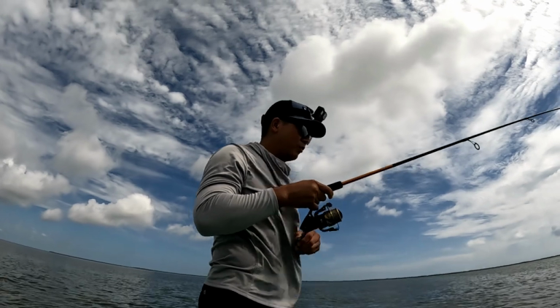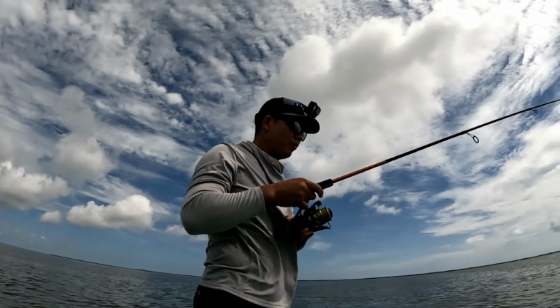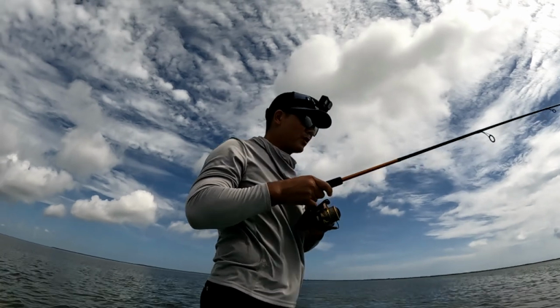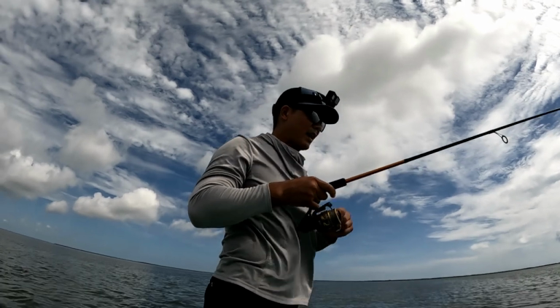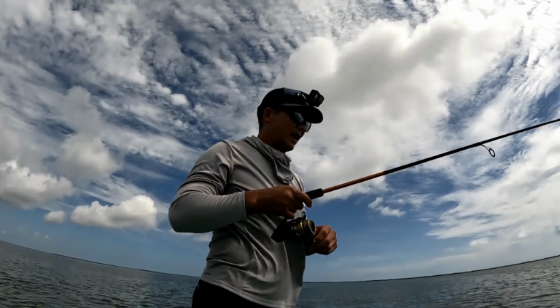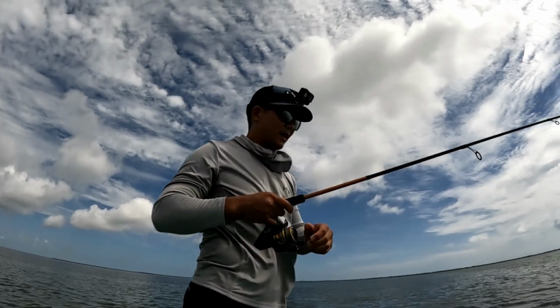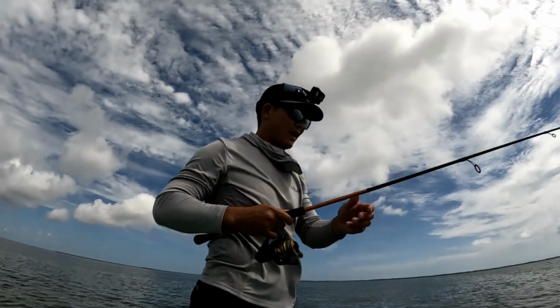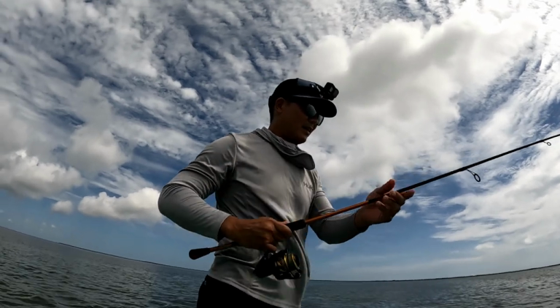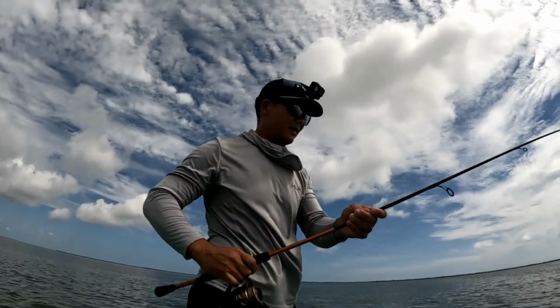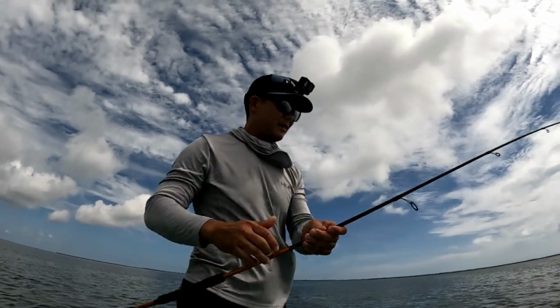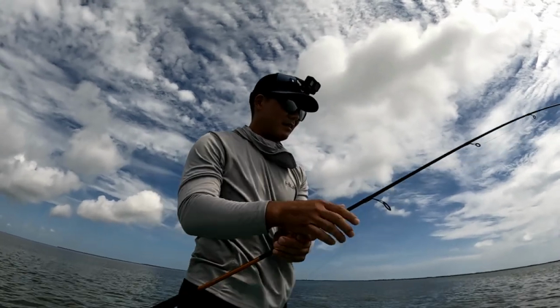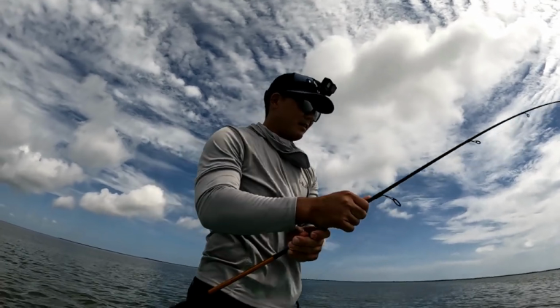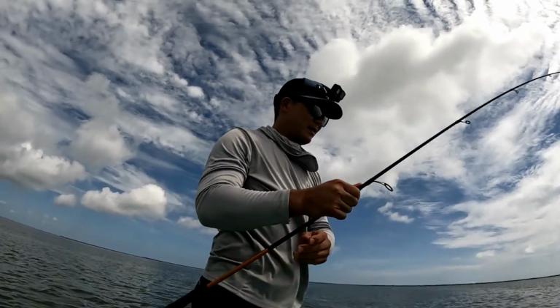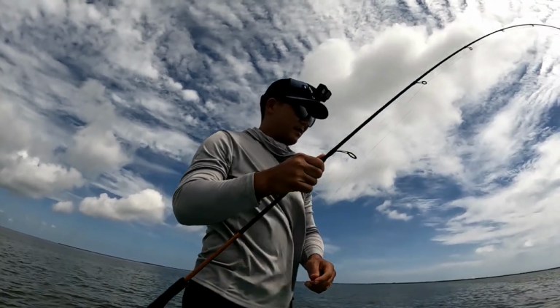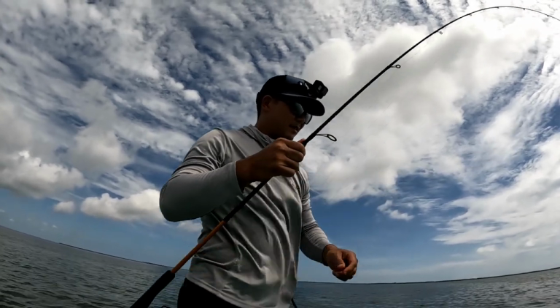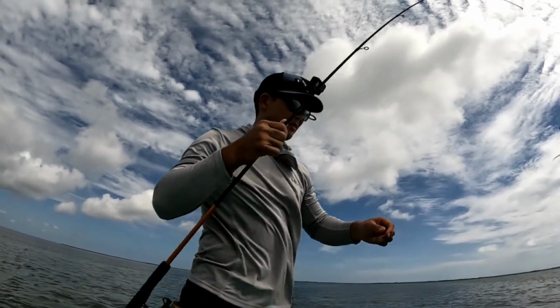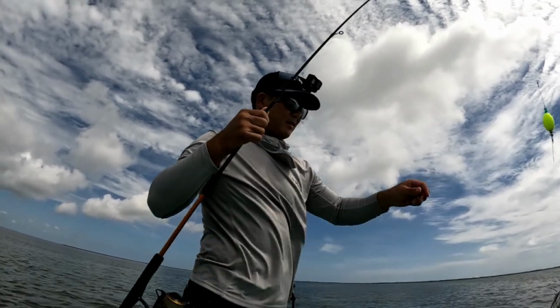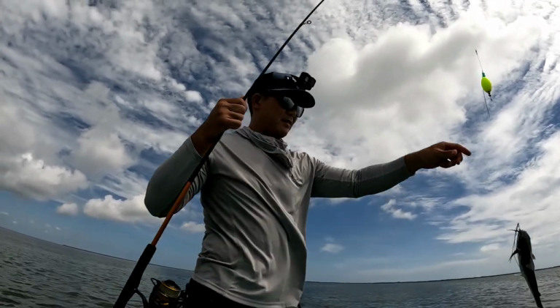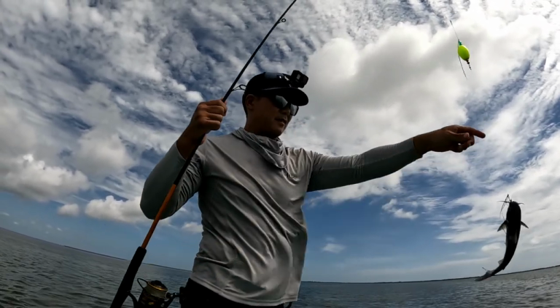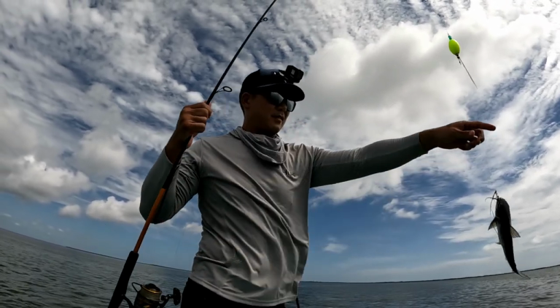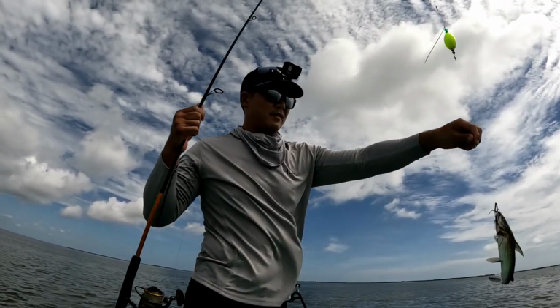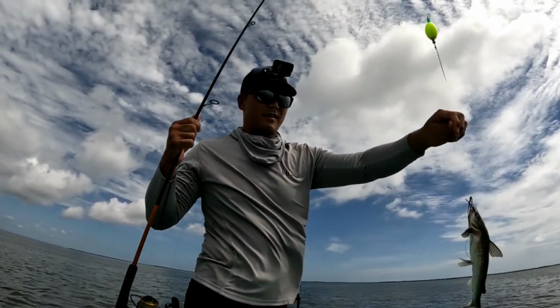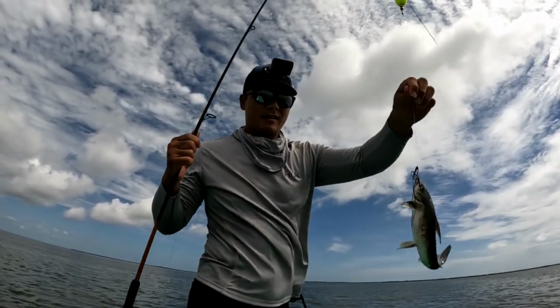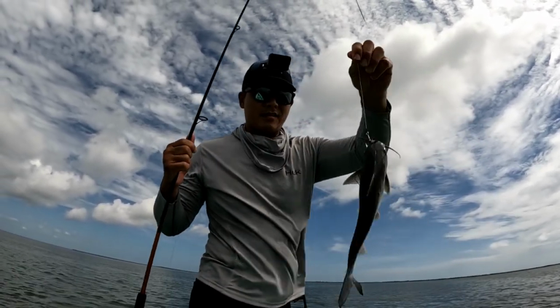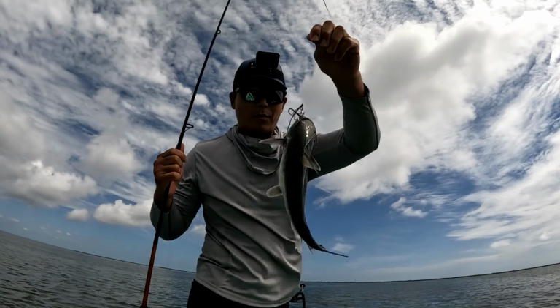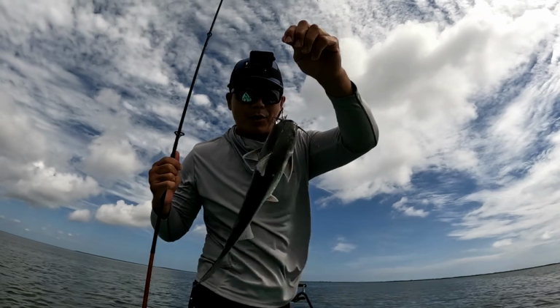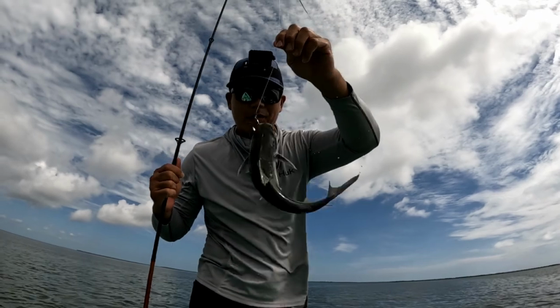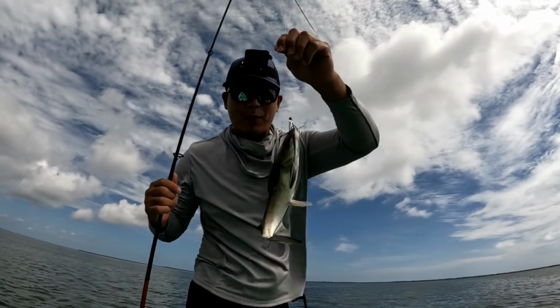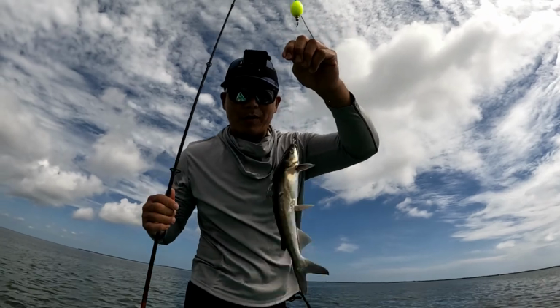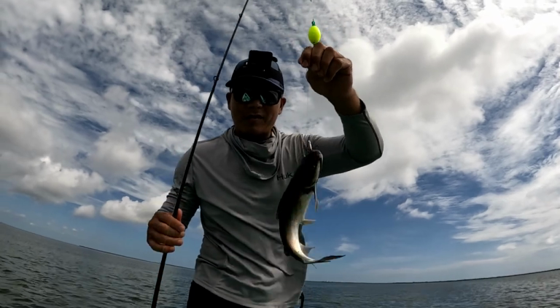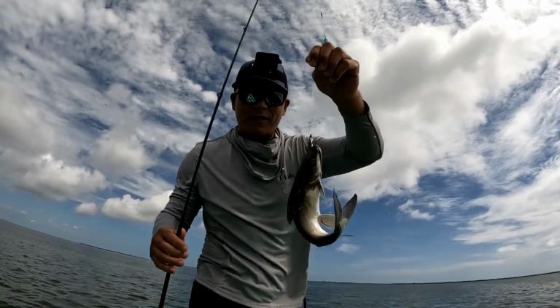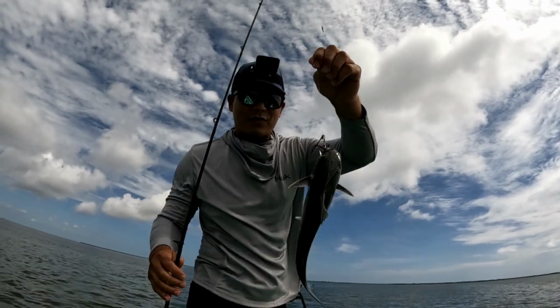Ooh, catty cat cat. Not what we're looking for, but it's a fish.